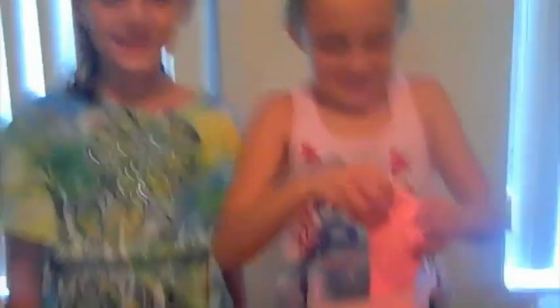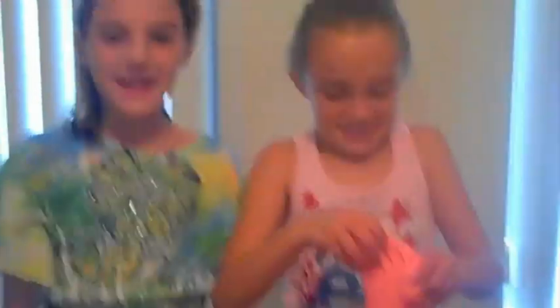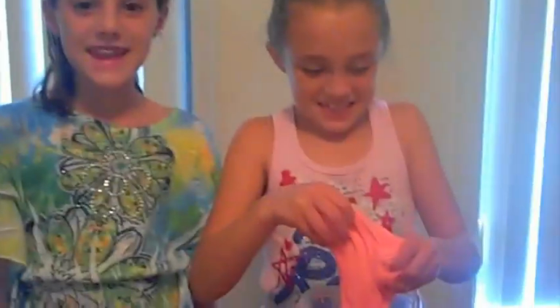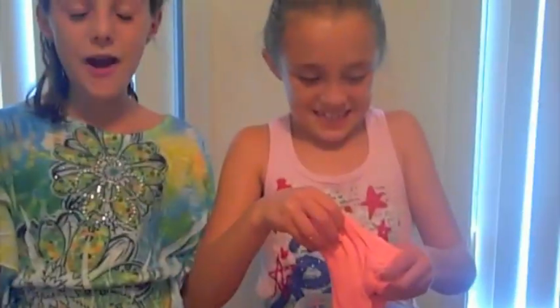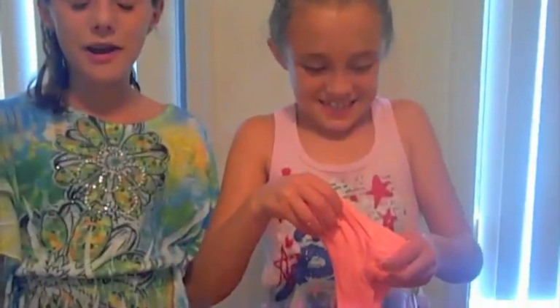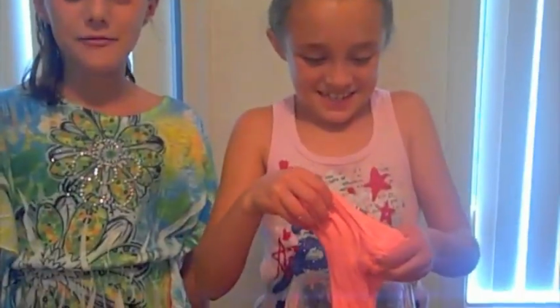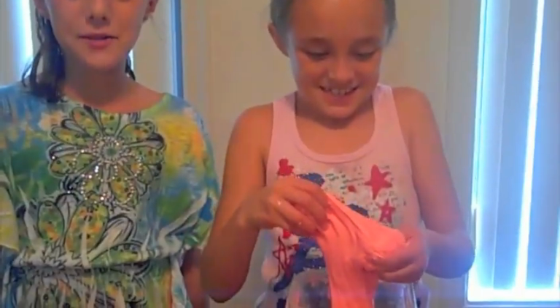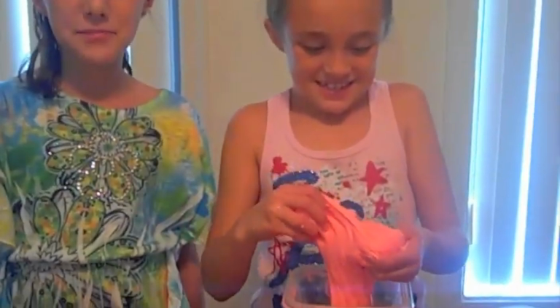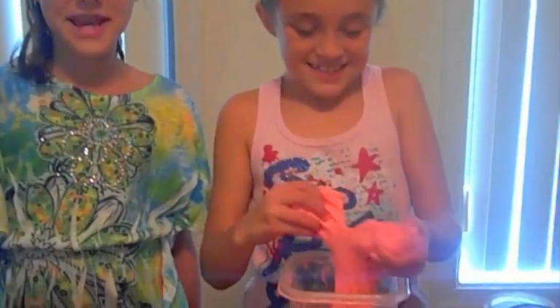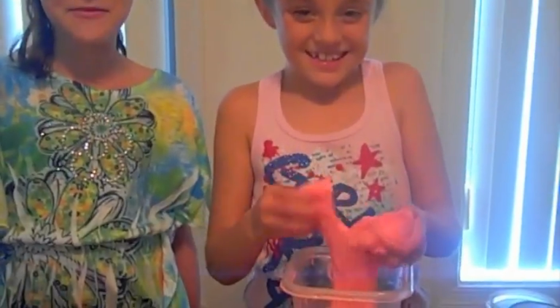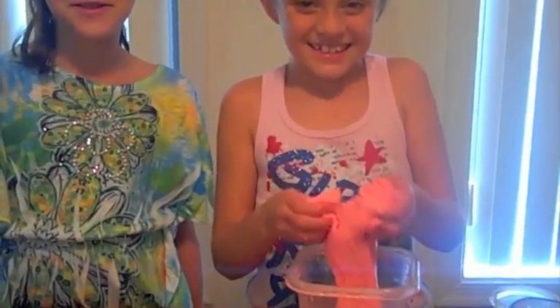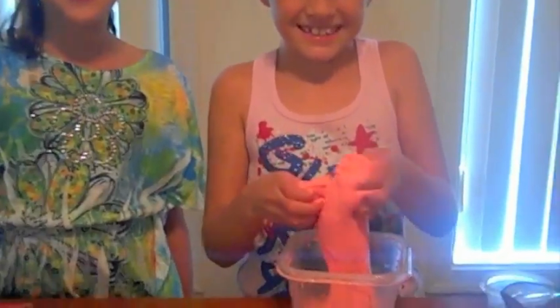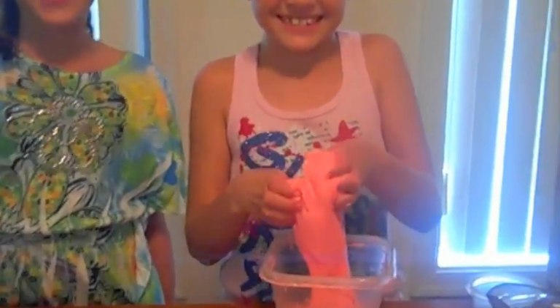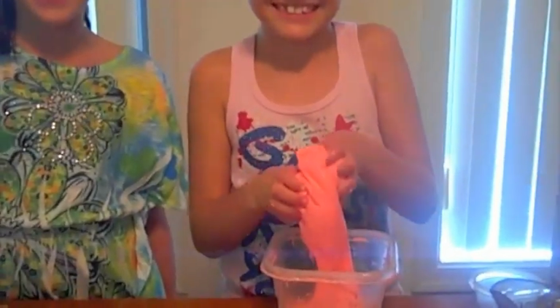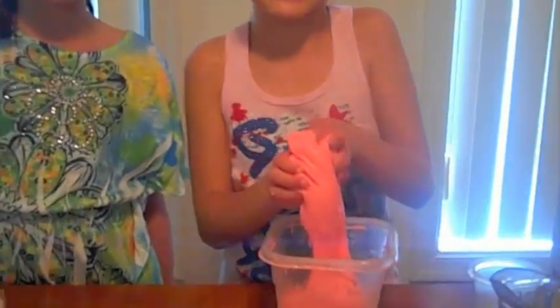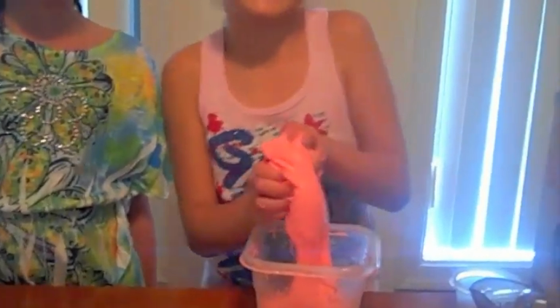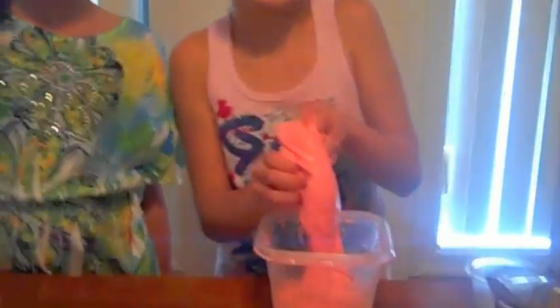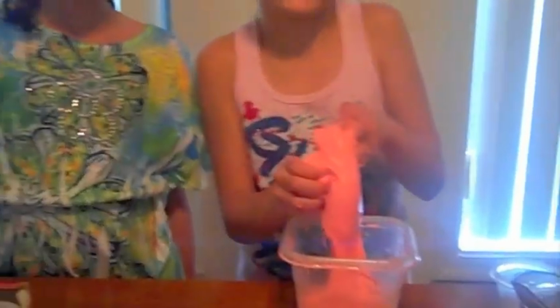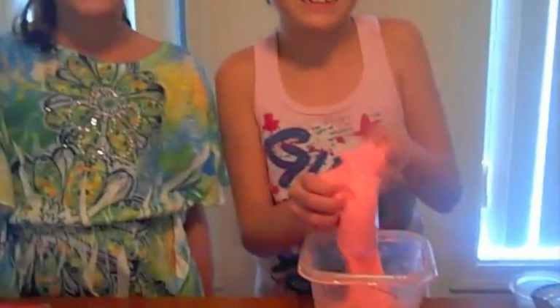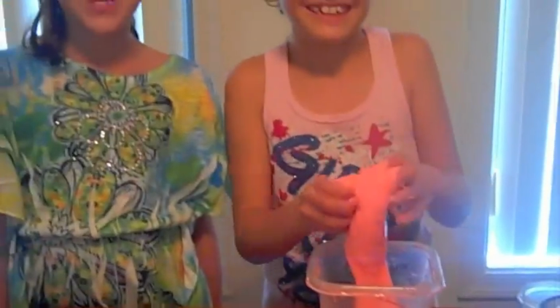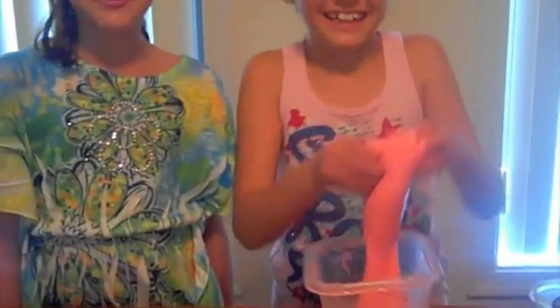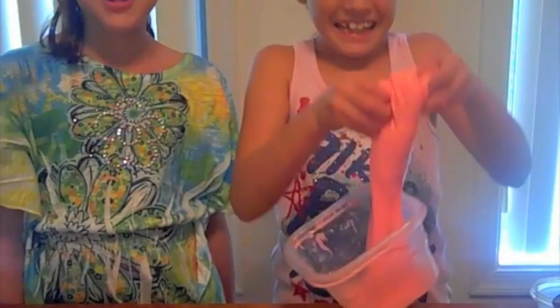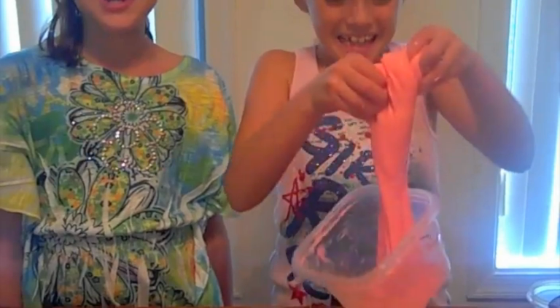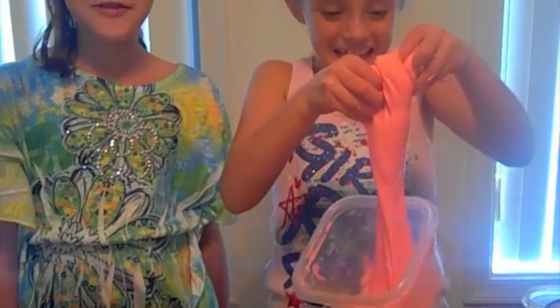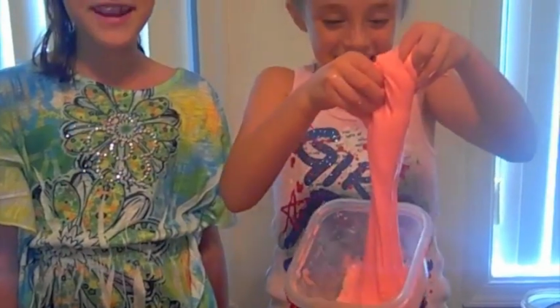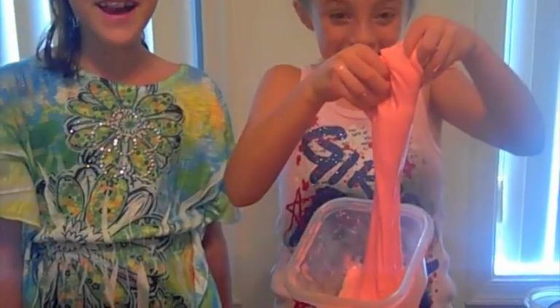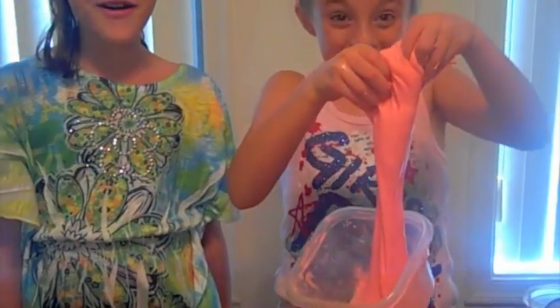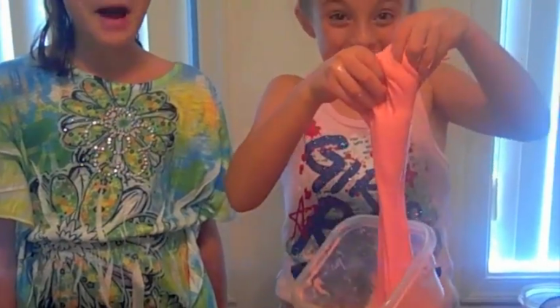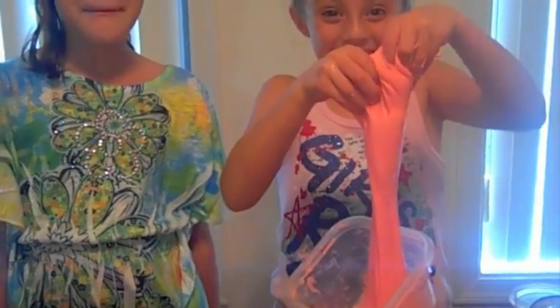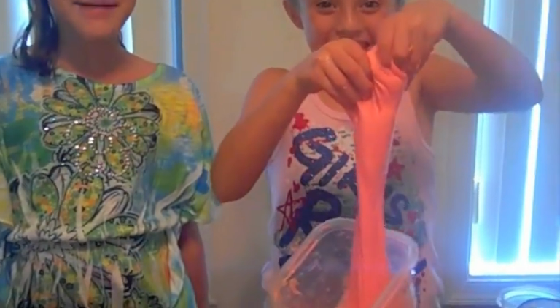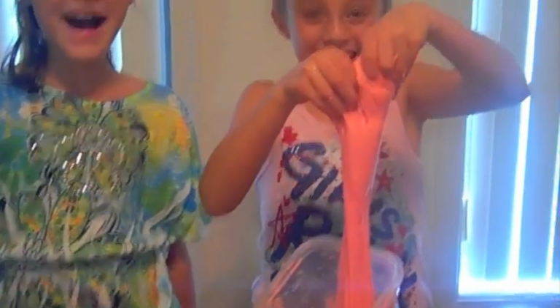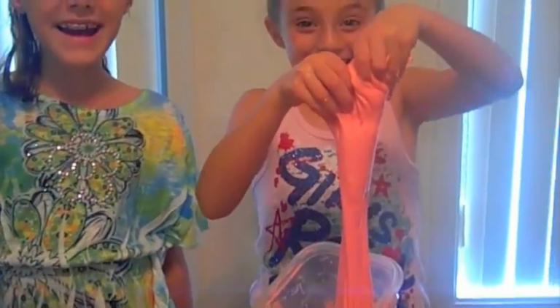Now have fun playing with your slime. Thanks for watching our video. Bye!